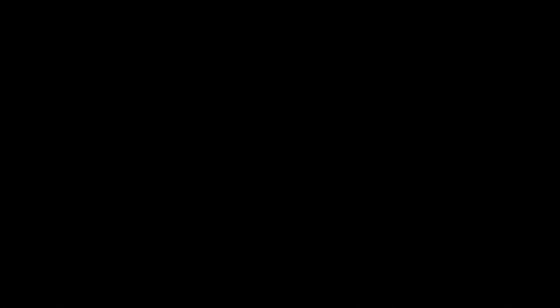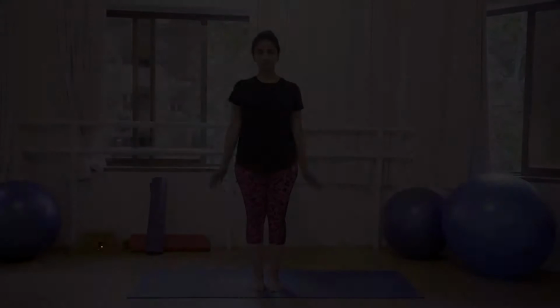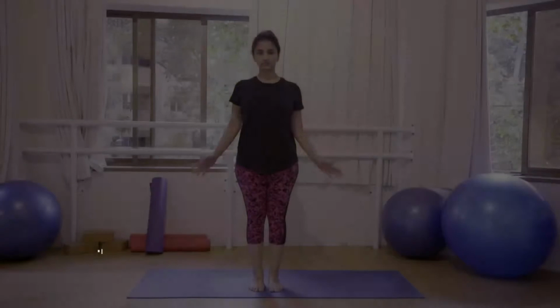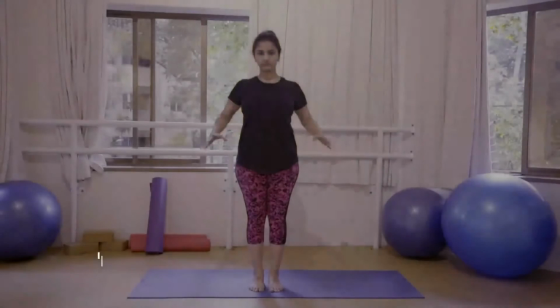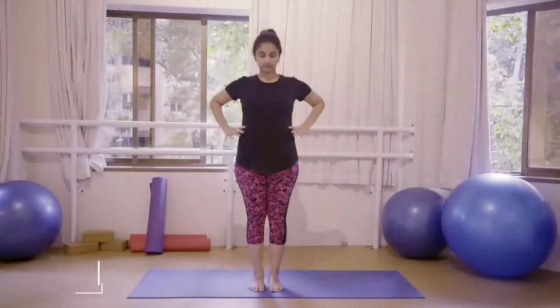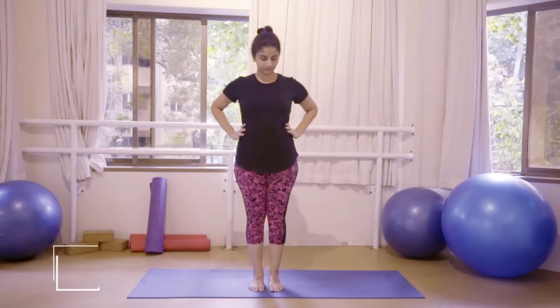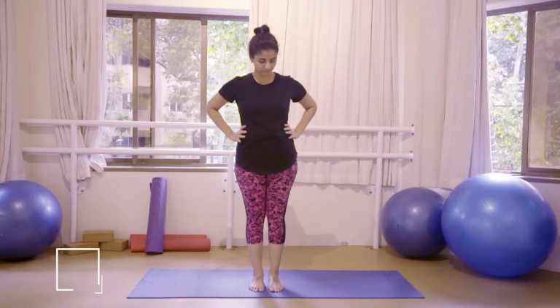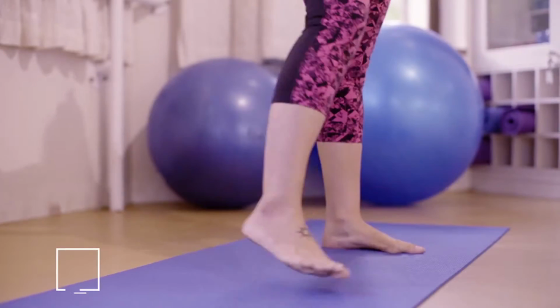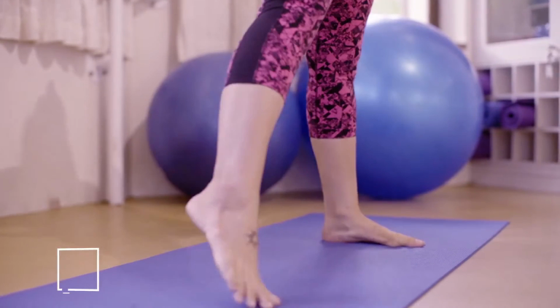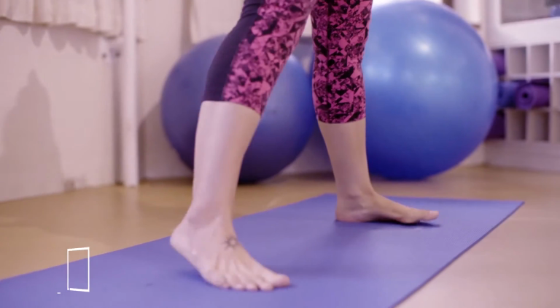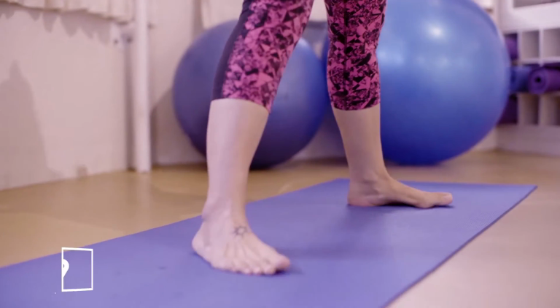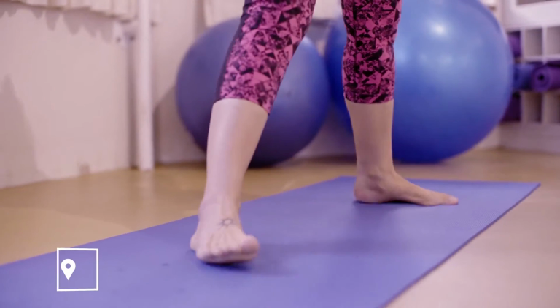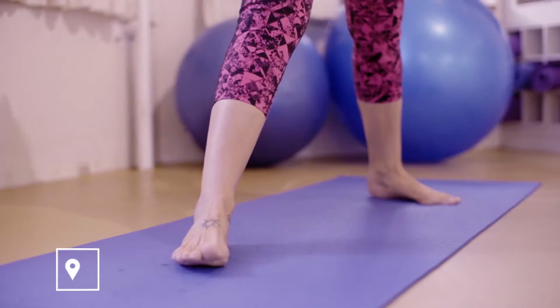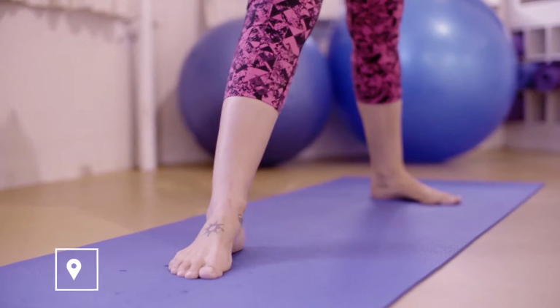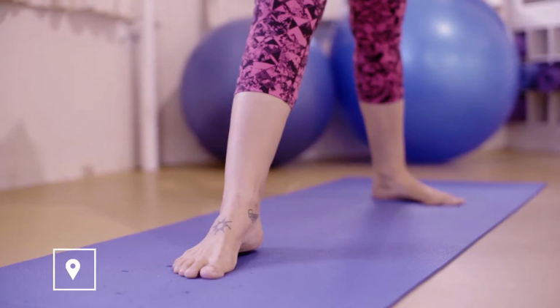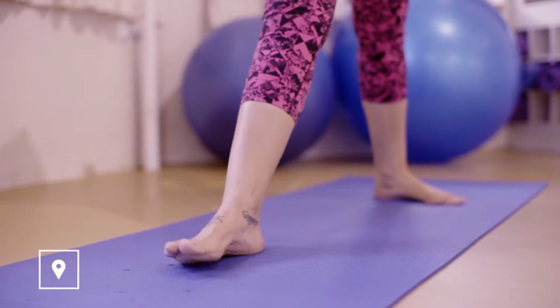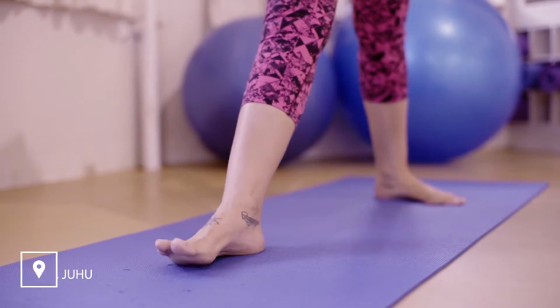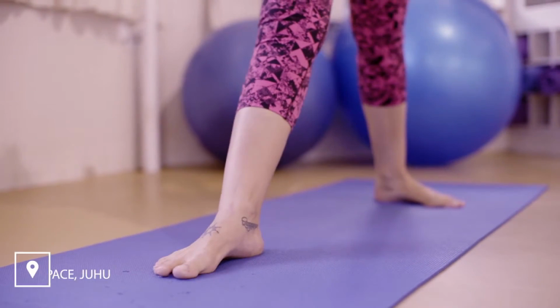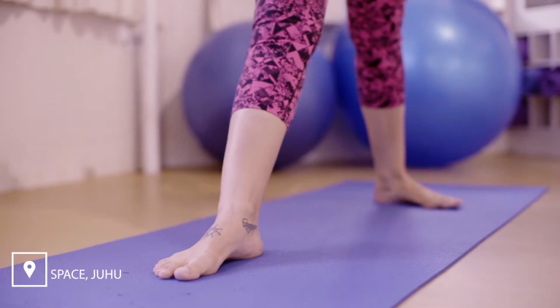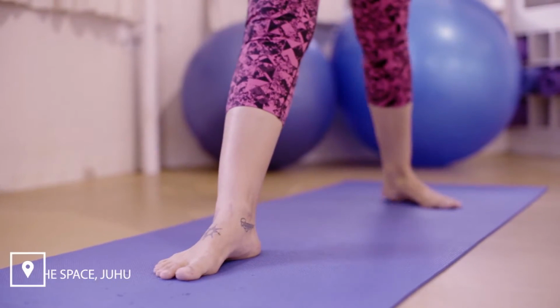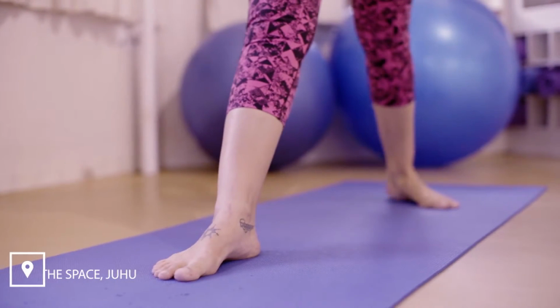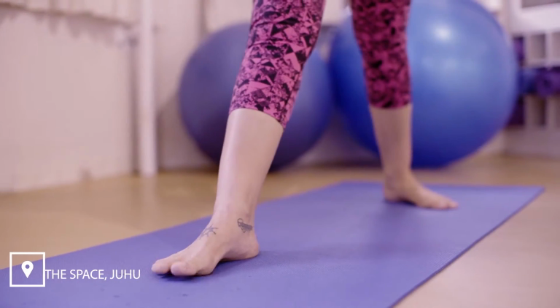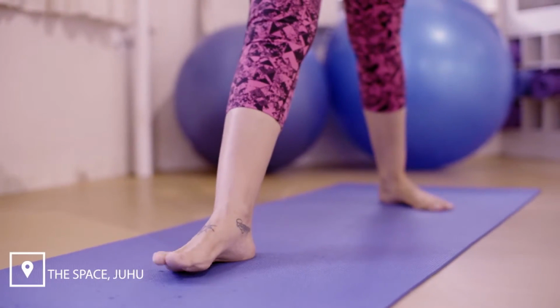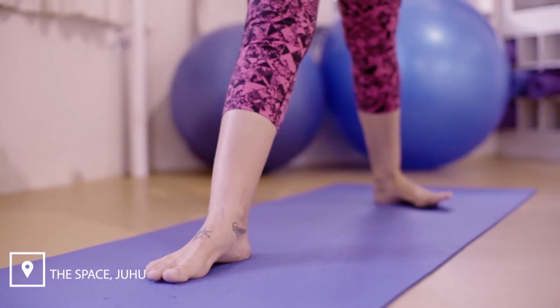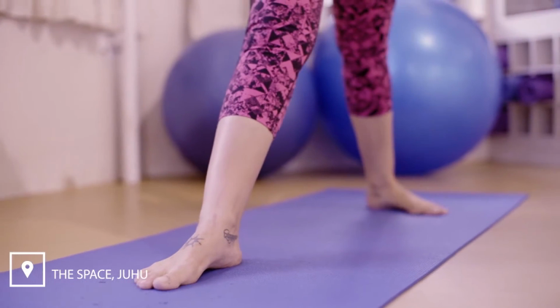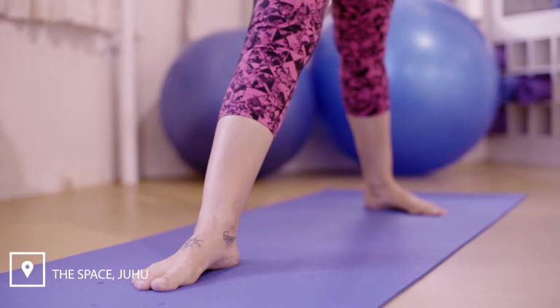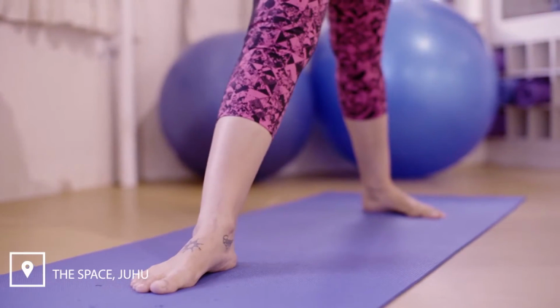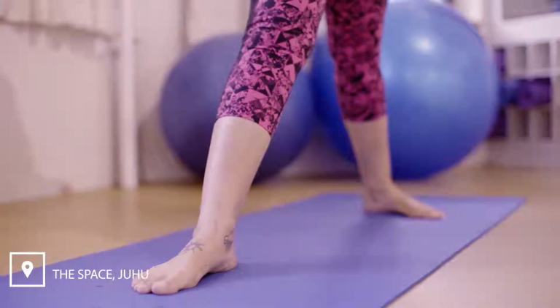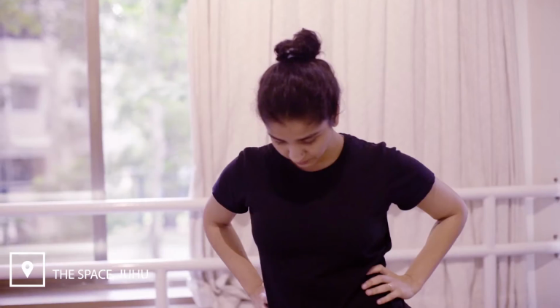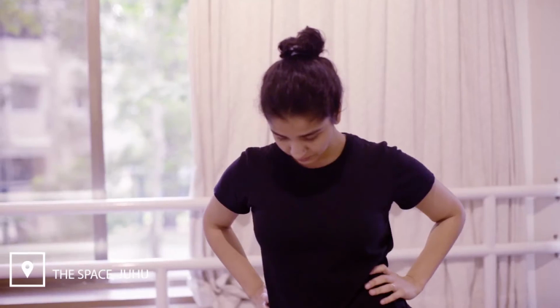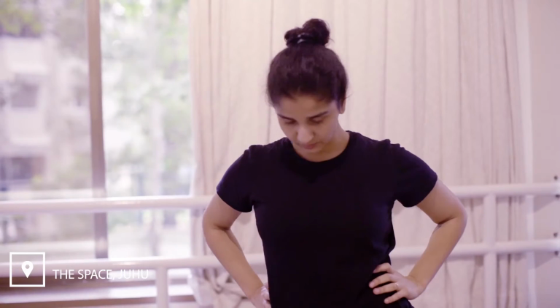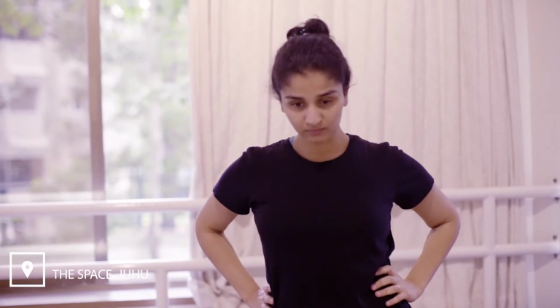Take three to three and a half feet distance between your feet. Turn your right foot out, rotate your left toes in towards the right heel.